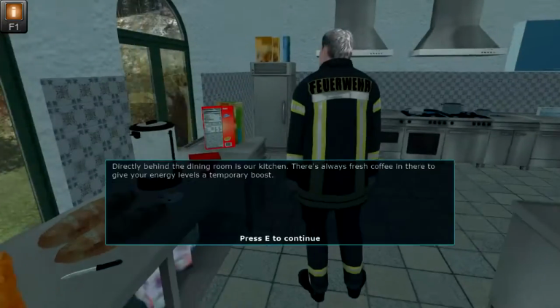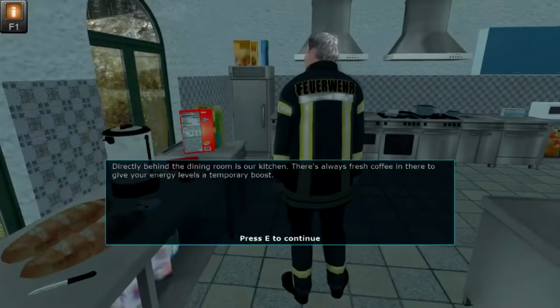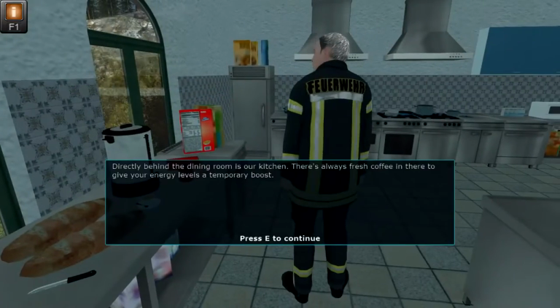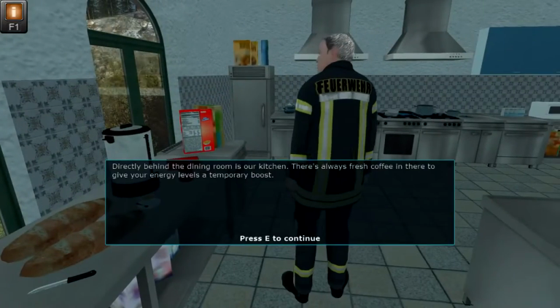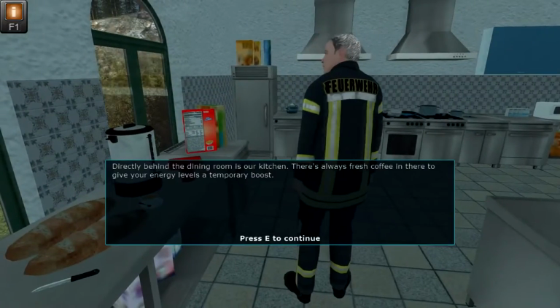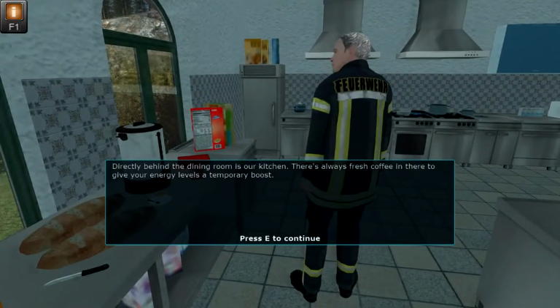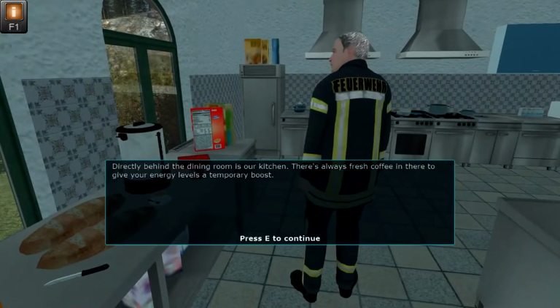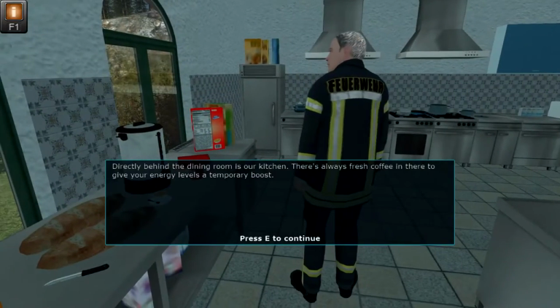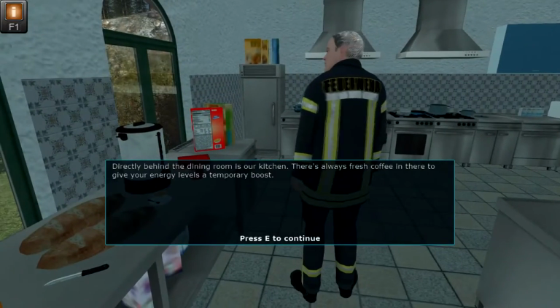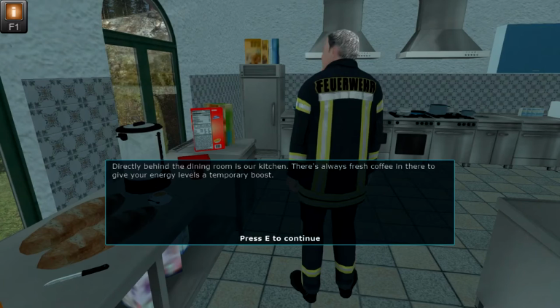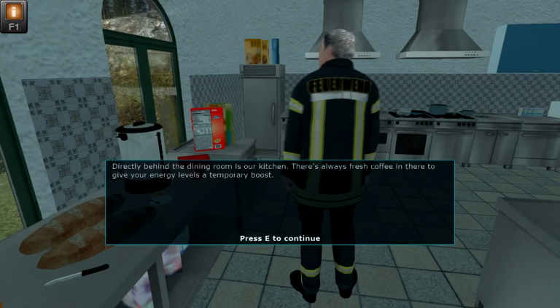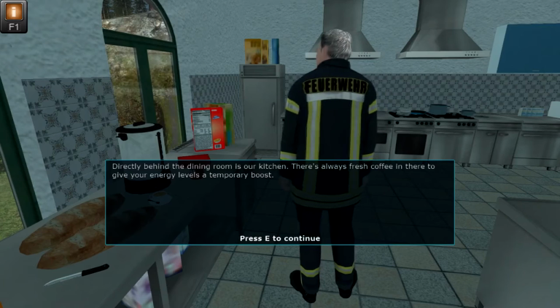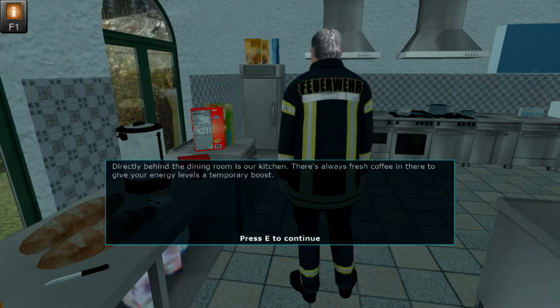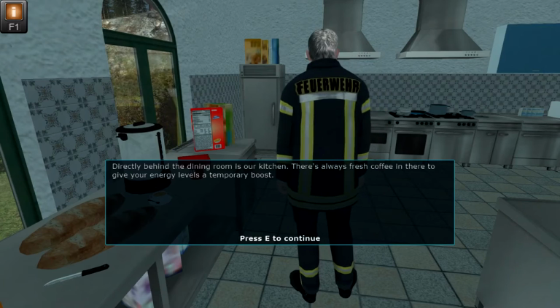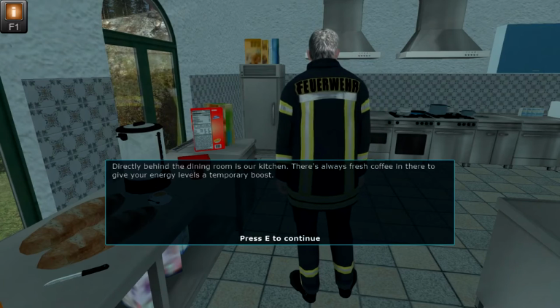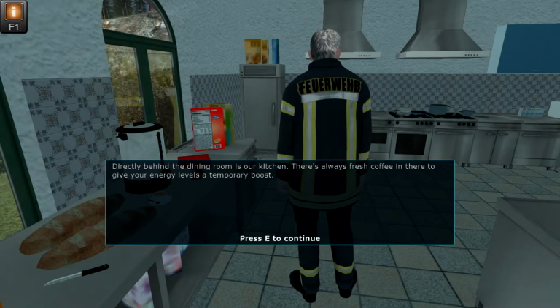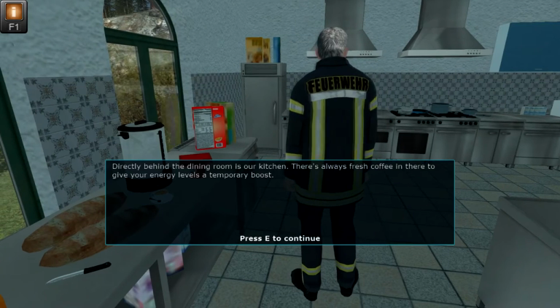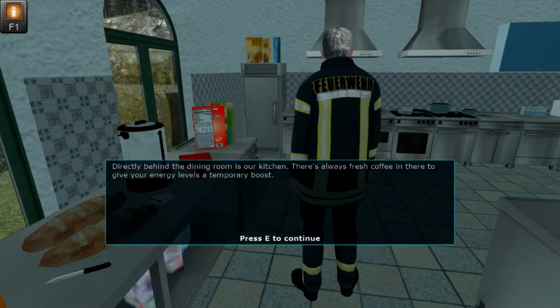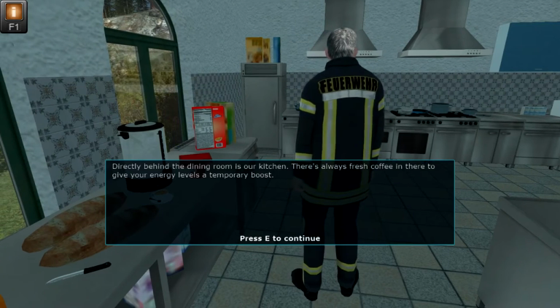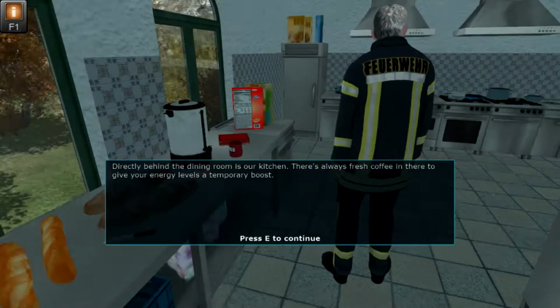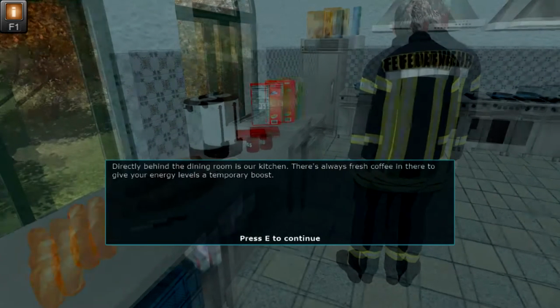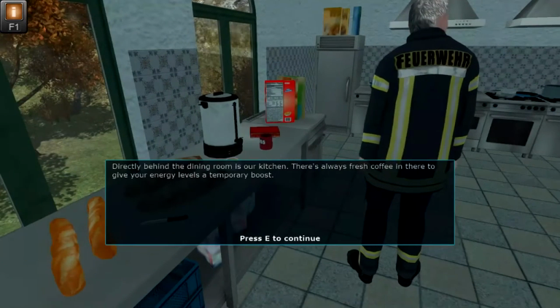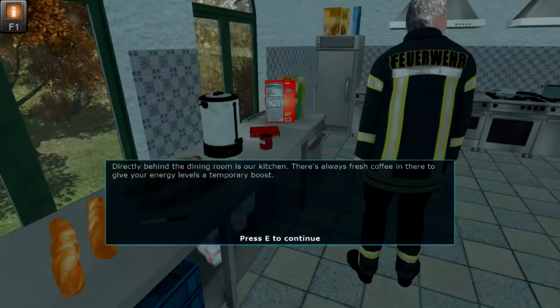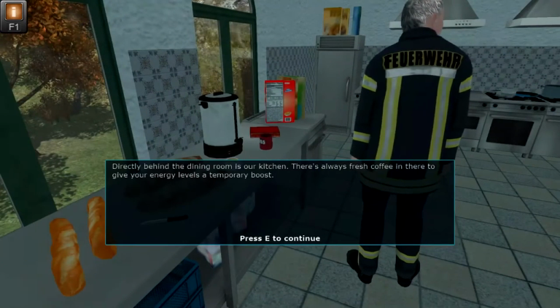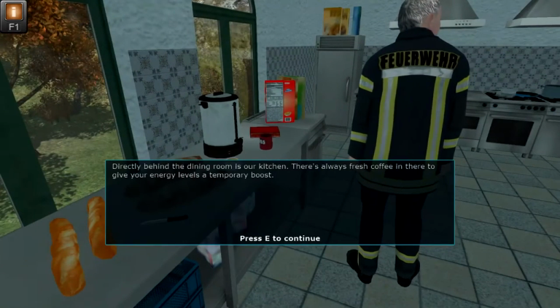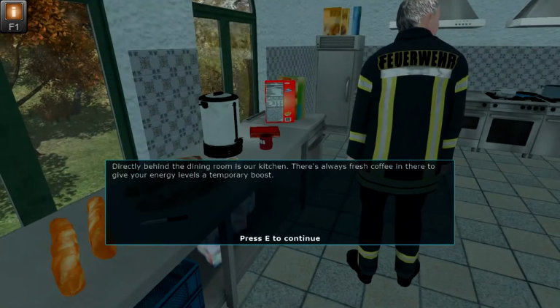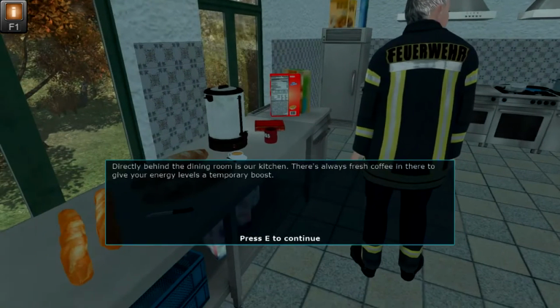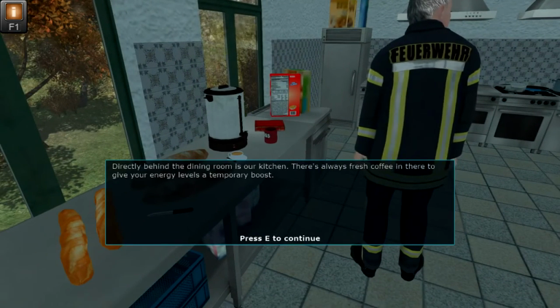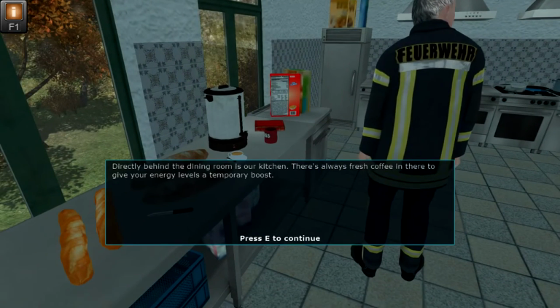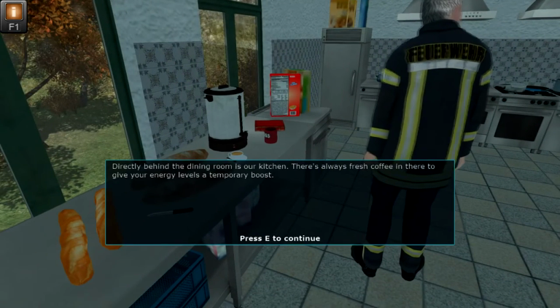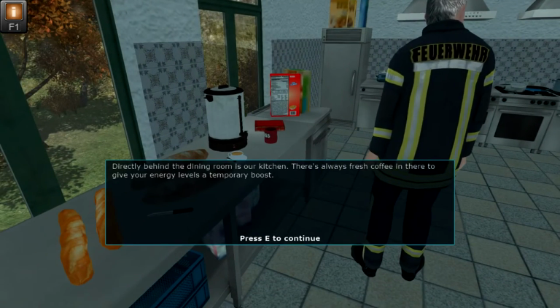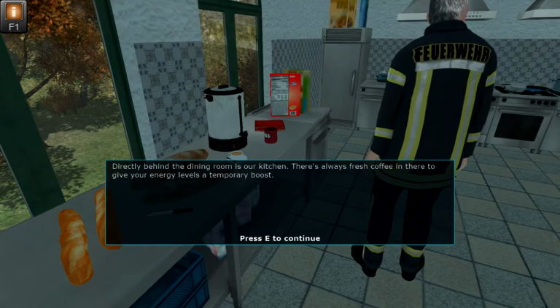Directly behind the dining room is our kitchen. There's always fresh coffee in there to give your energy levels a temporary boost.